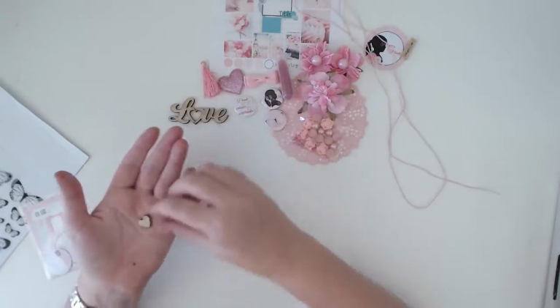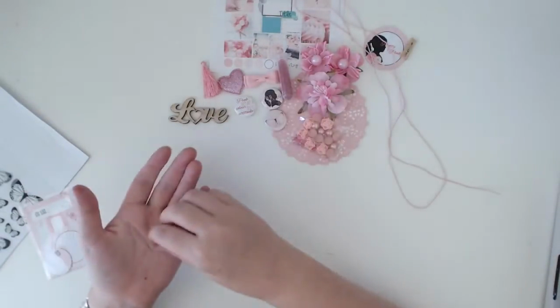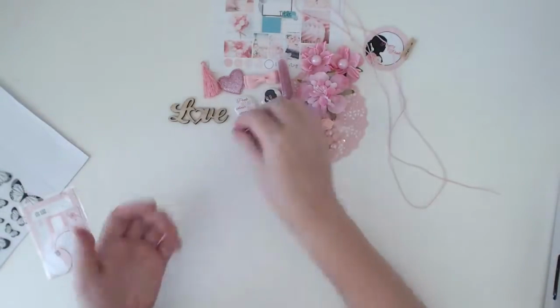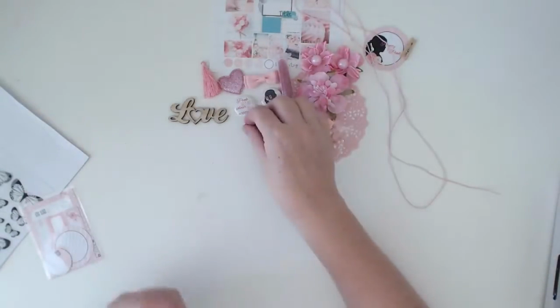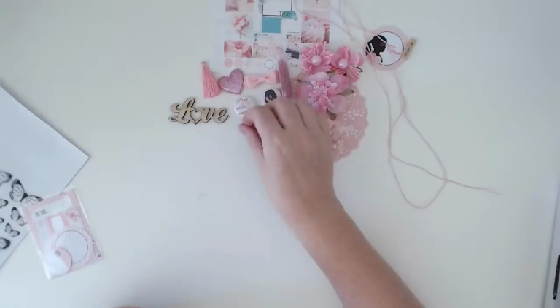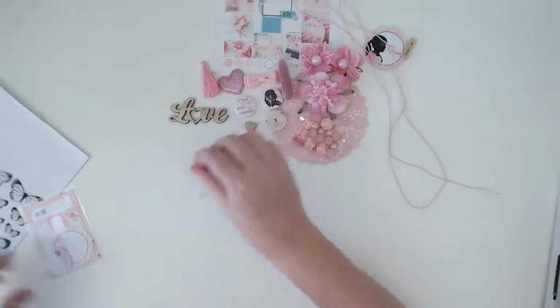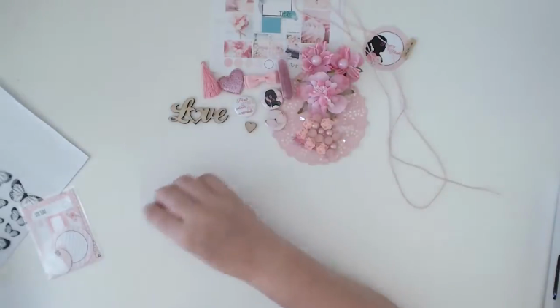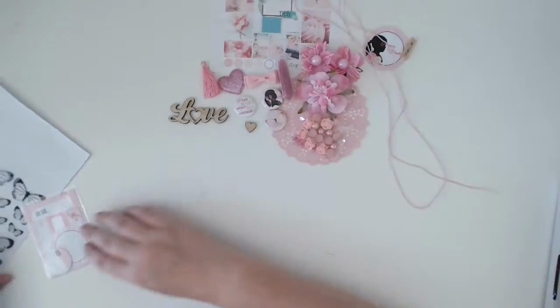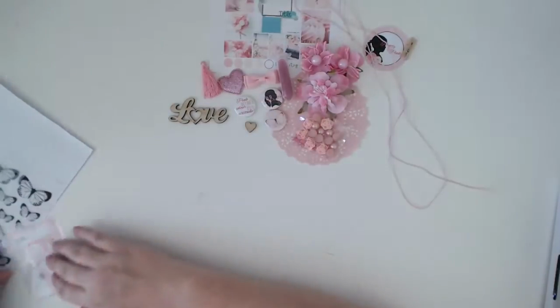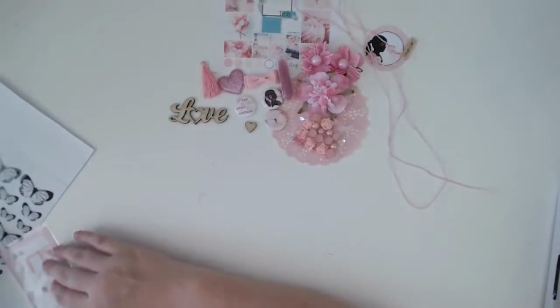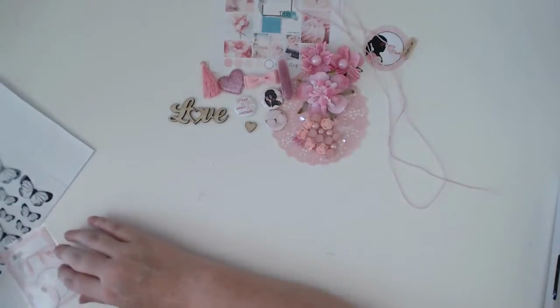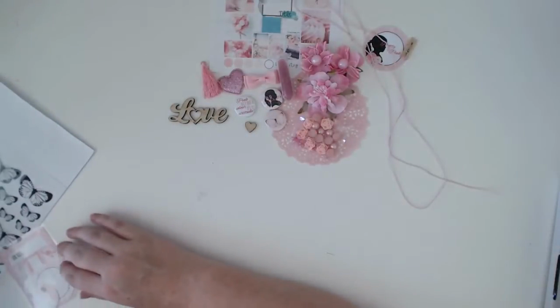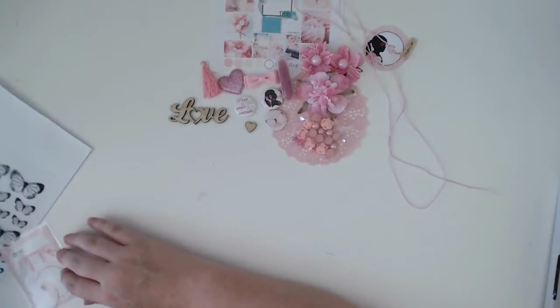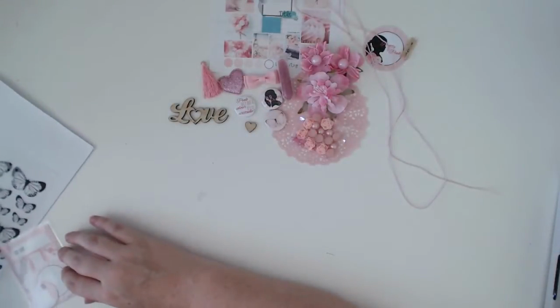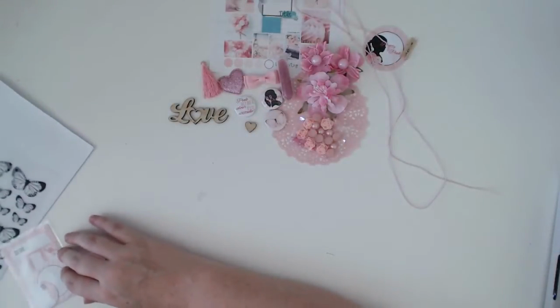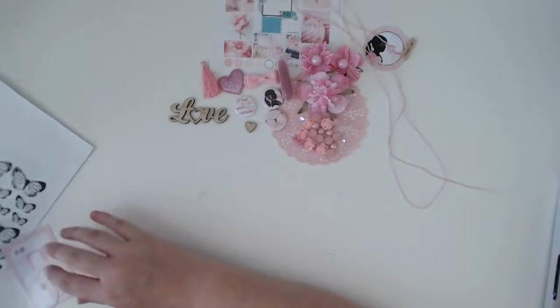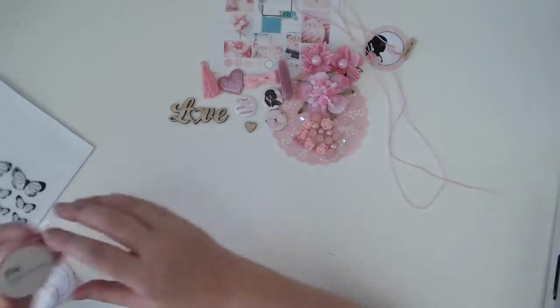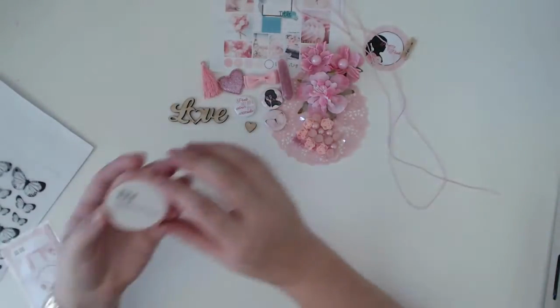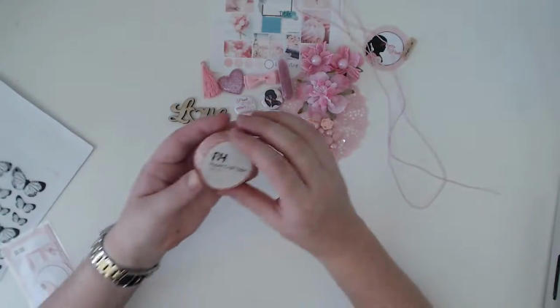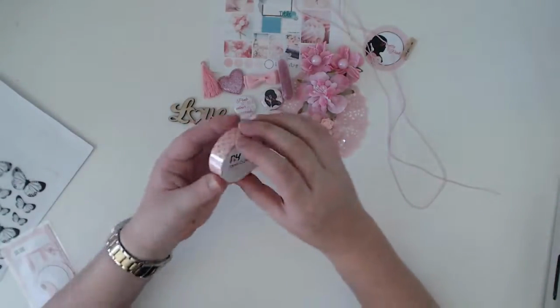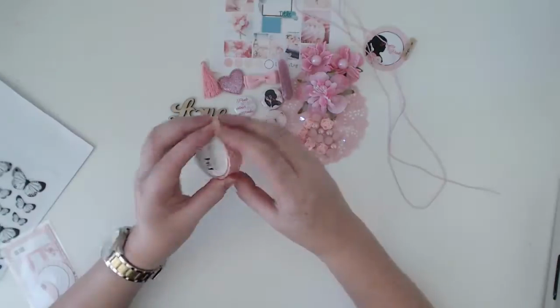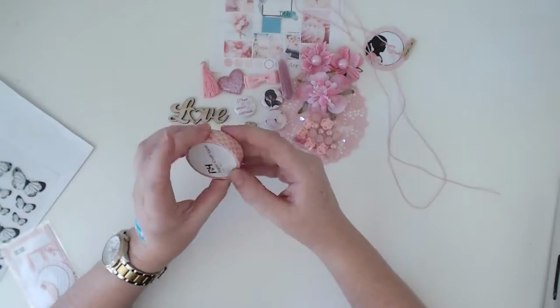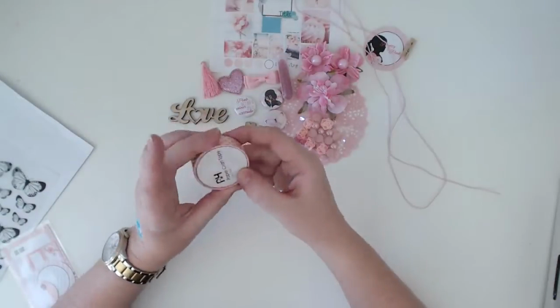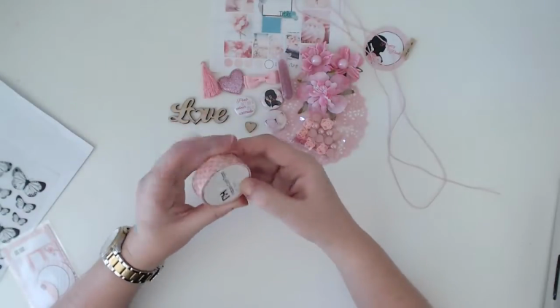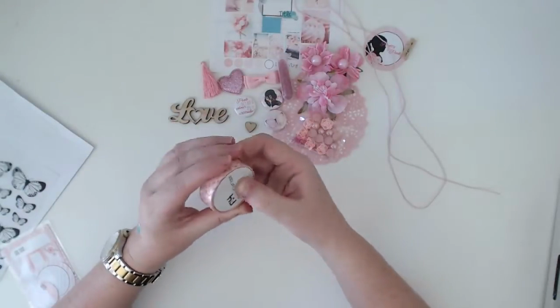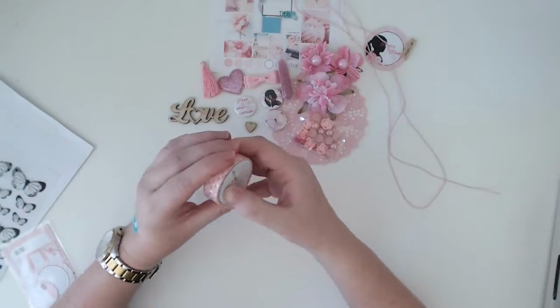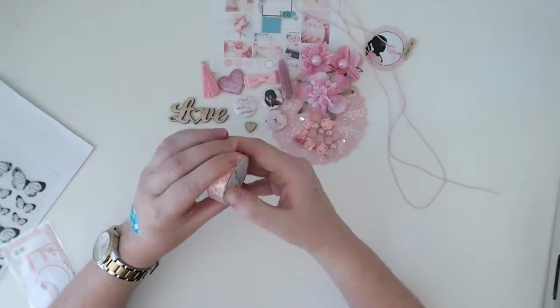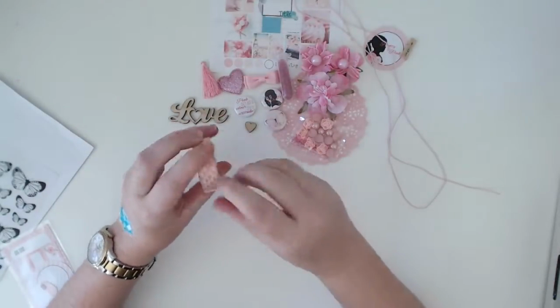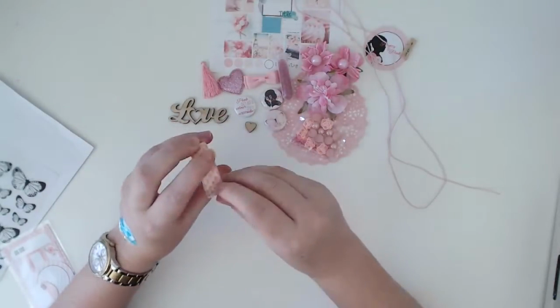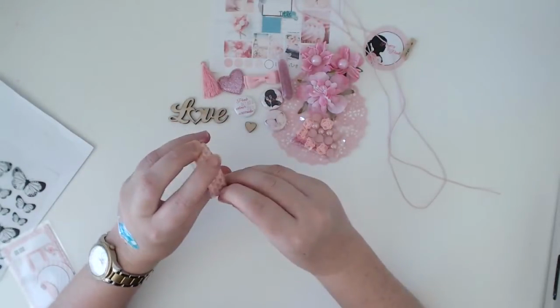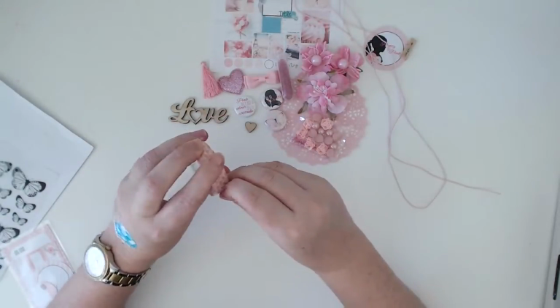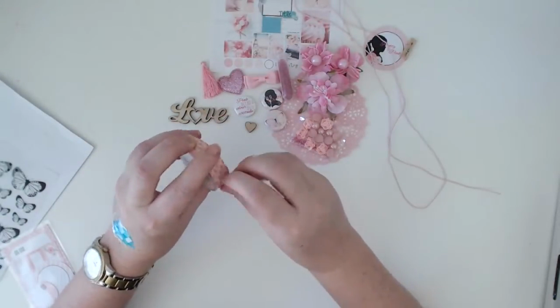A couple of pieces of wood veneer — we've got the word 'love' and then this little heart cut out of the middle of it.